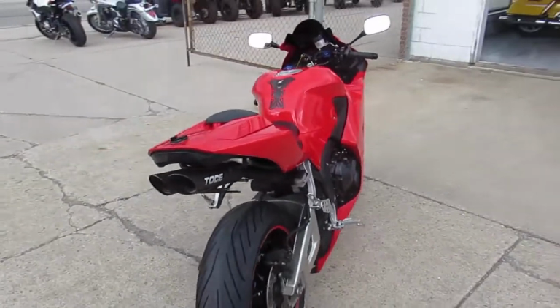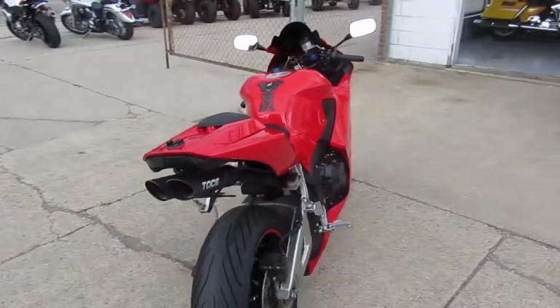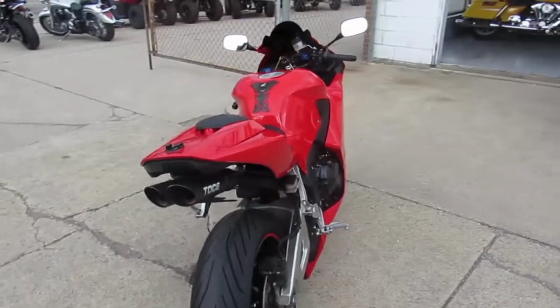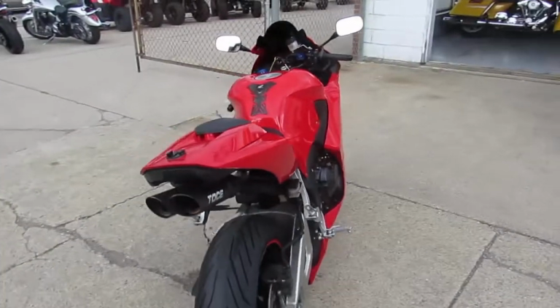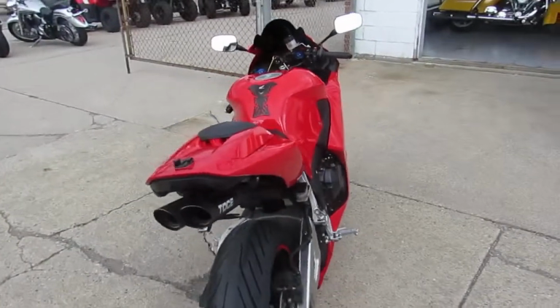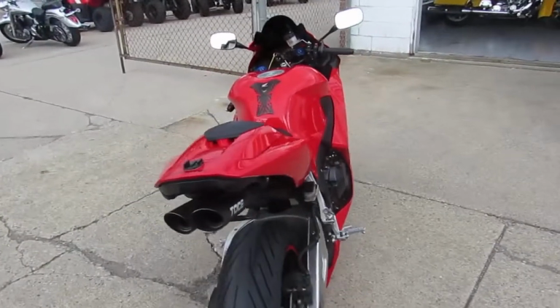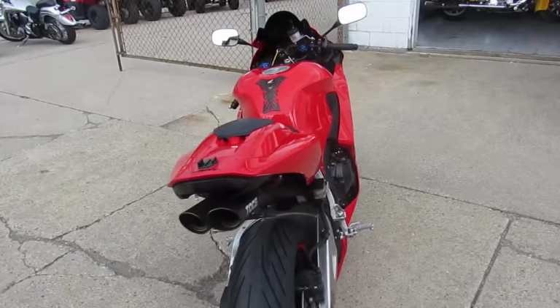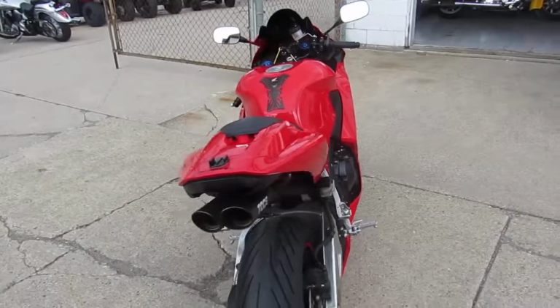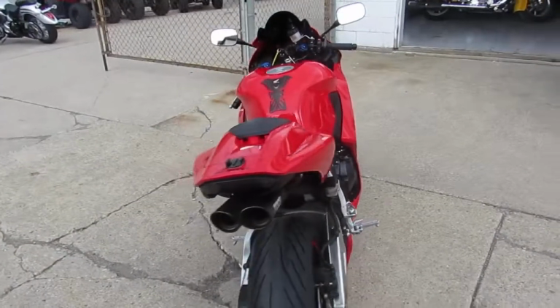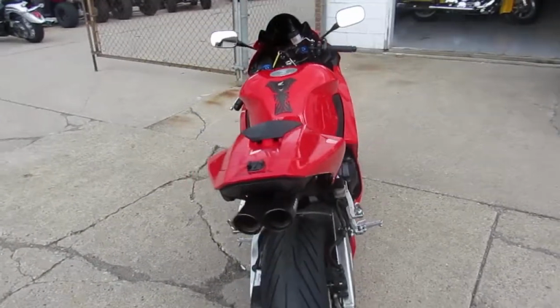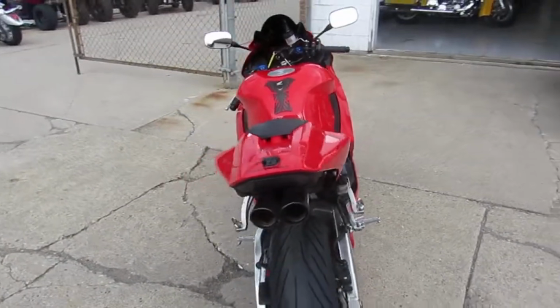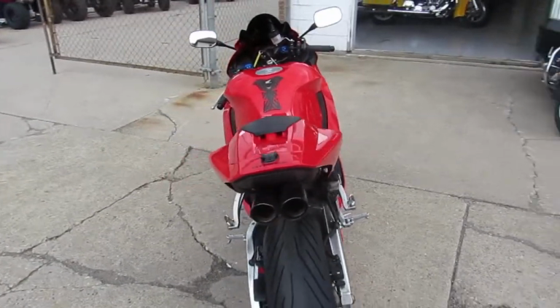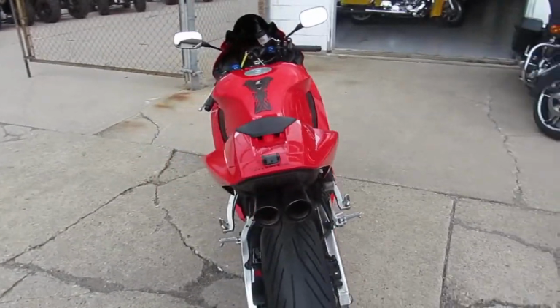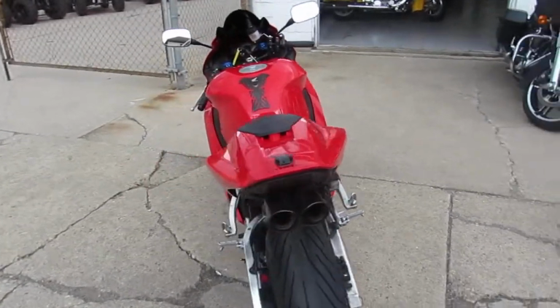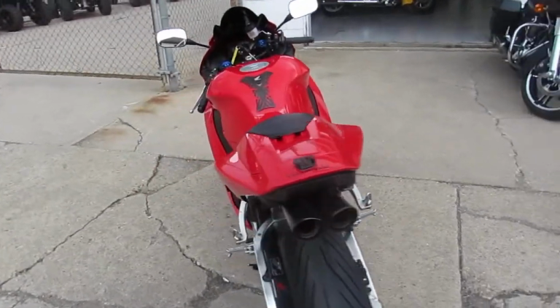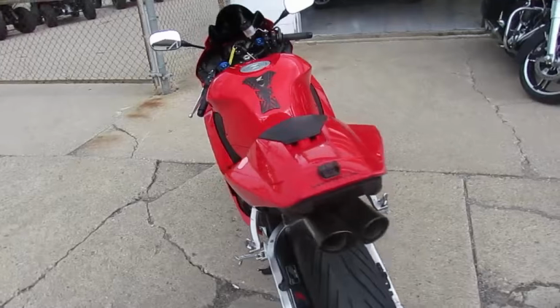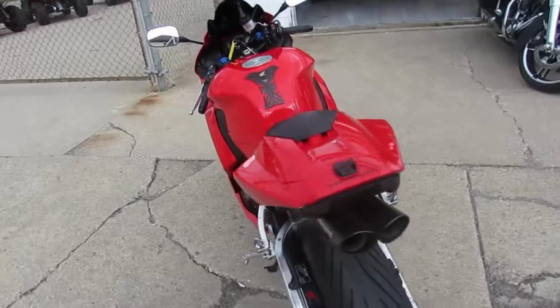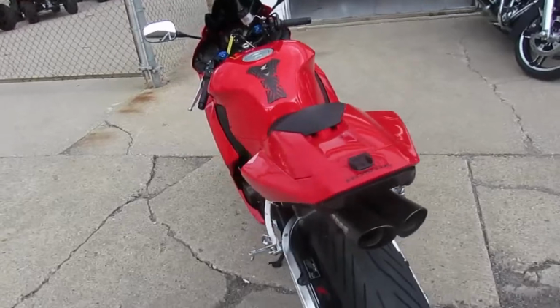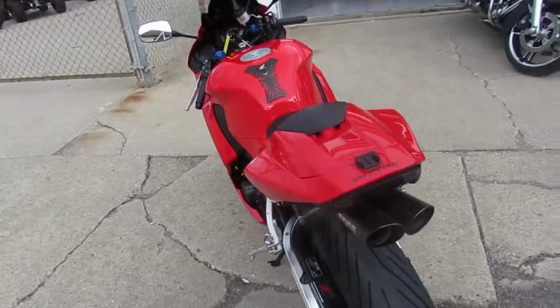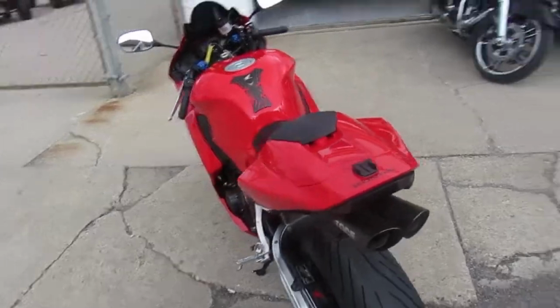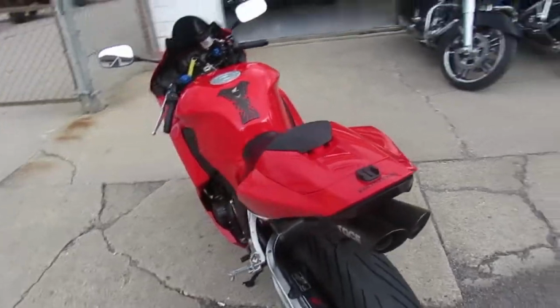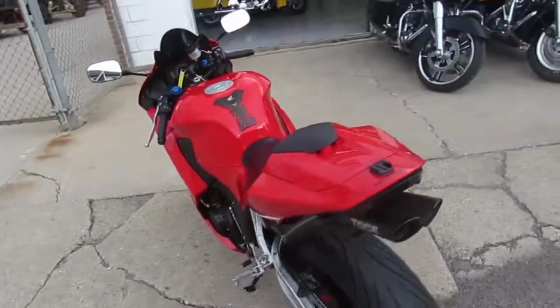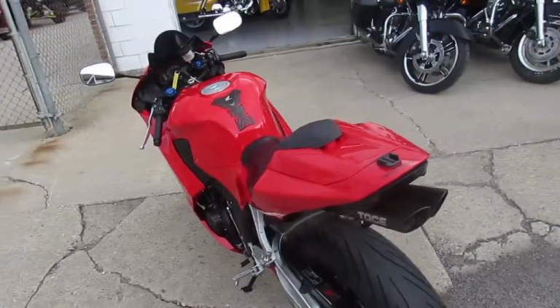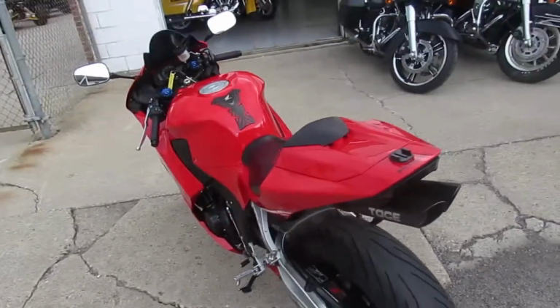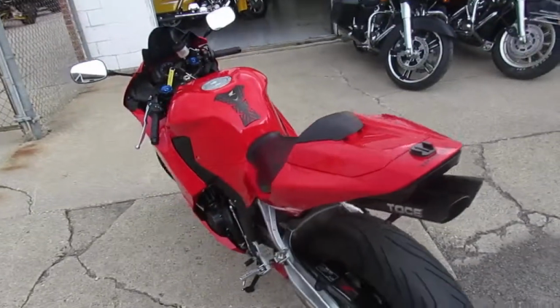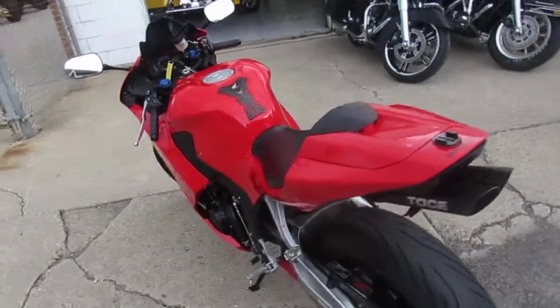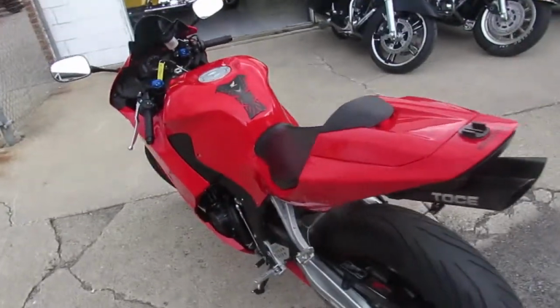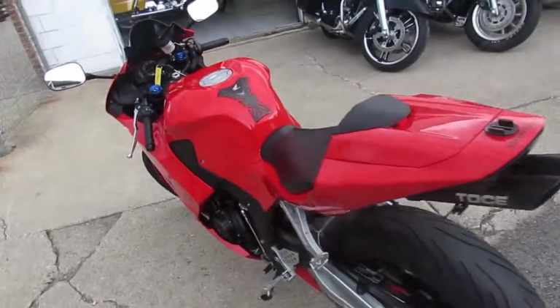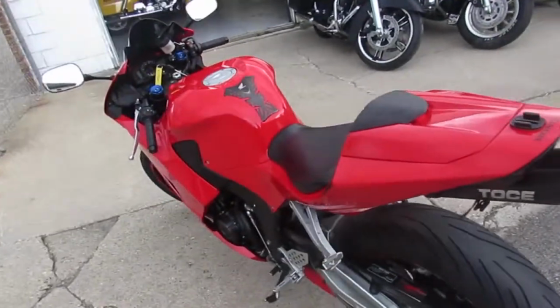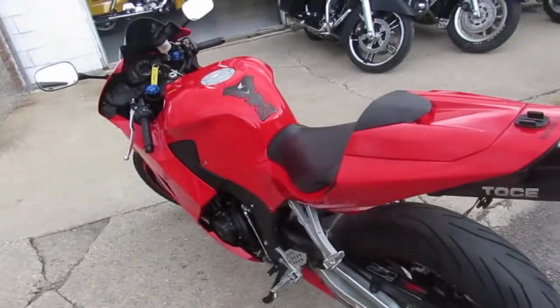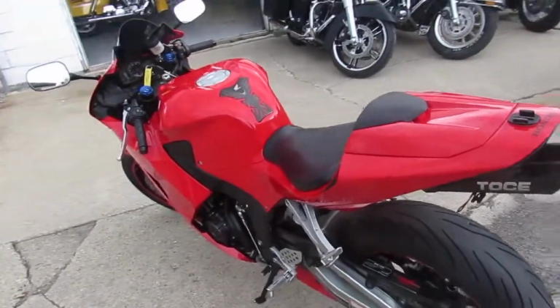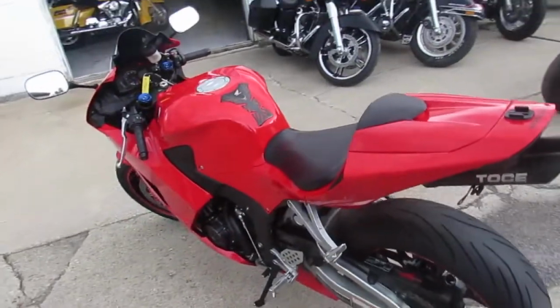This bike has been inspected and certified by an authorized Honda dealership, which we are here at Approval Power Sports.